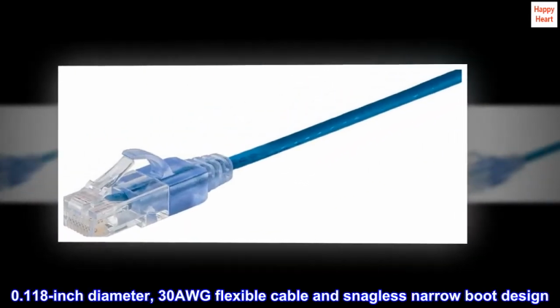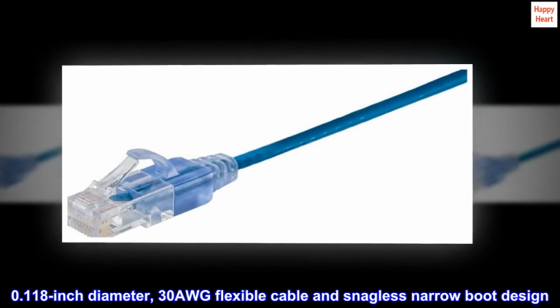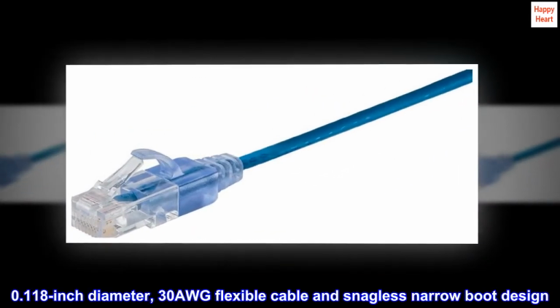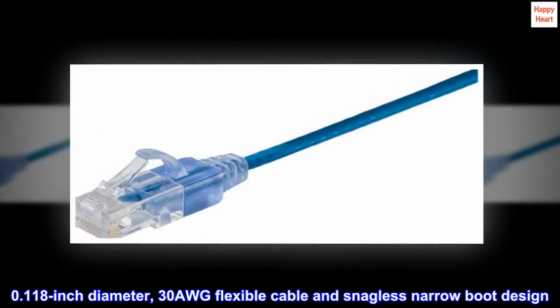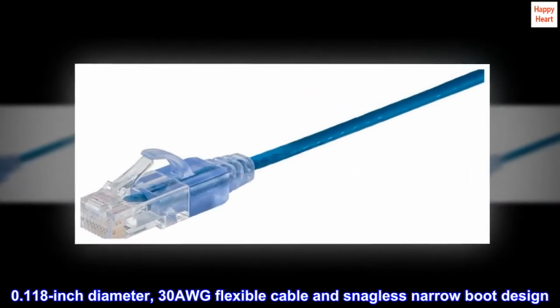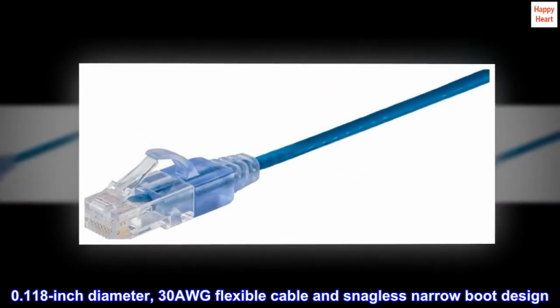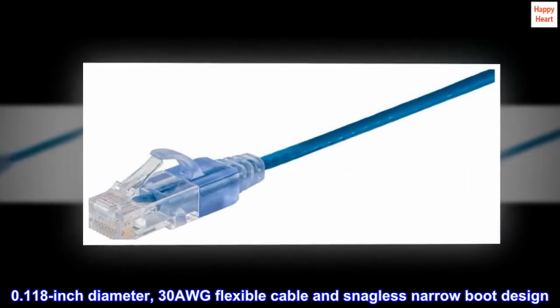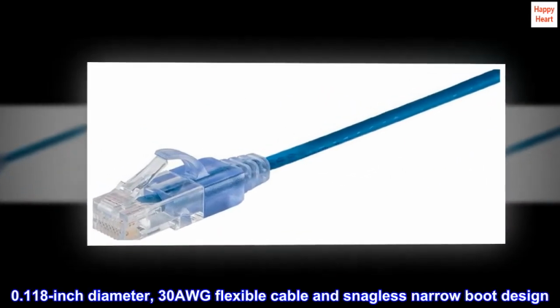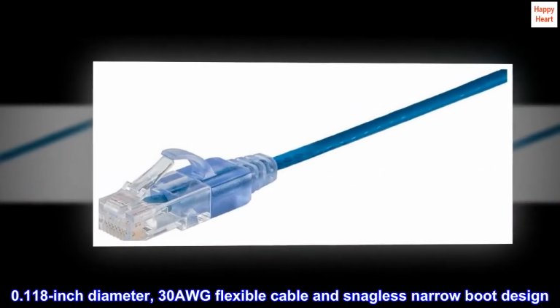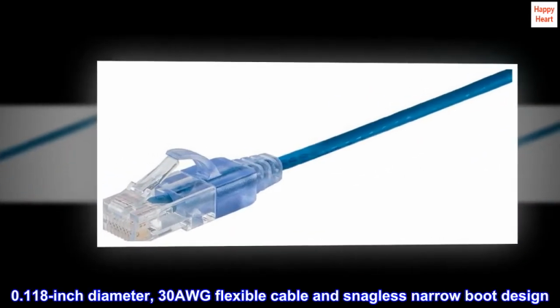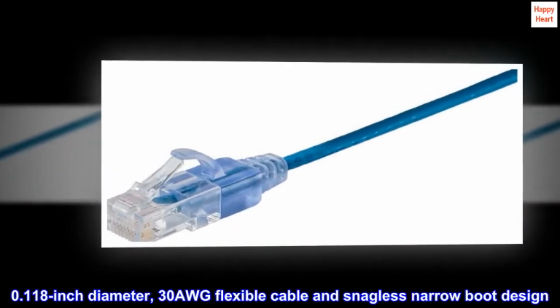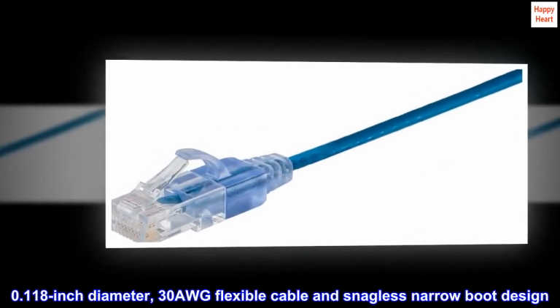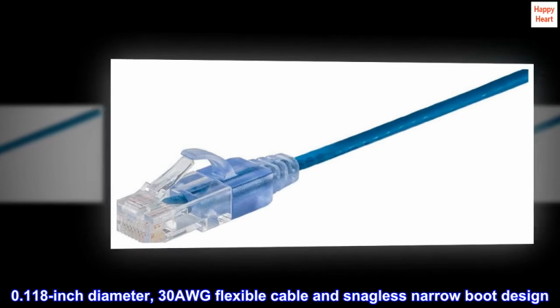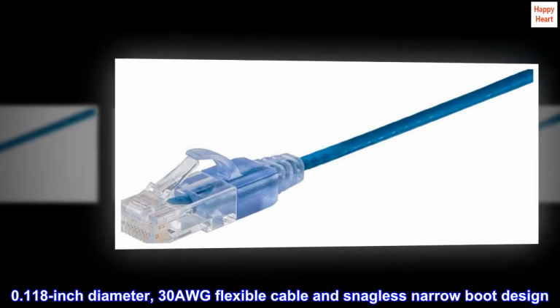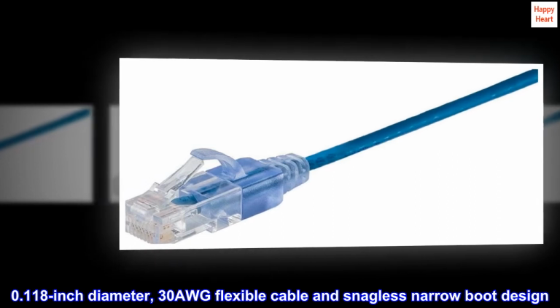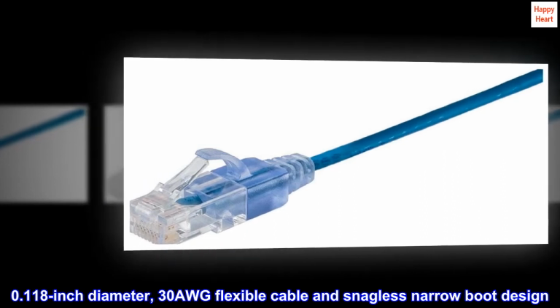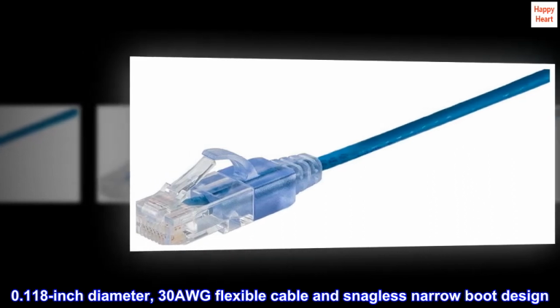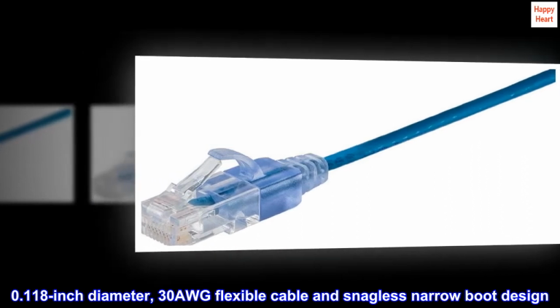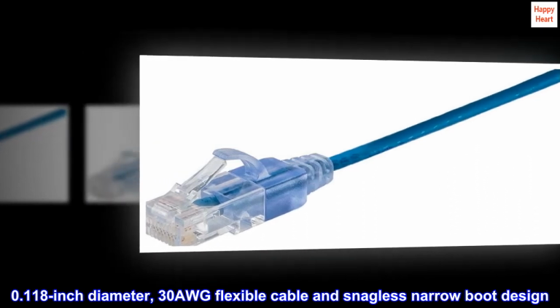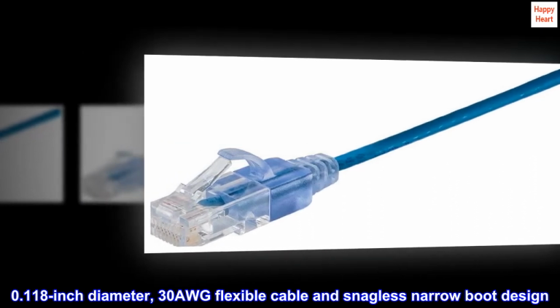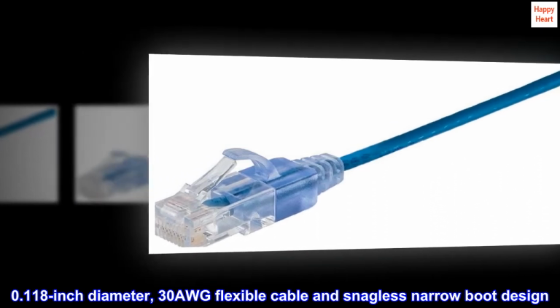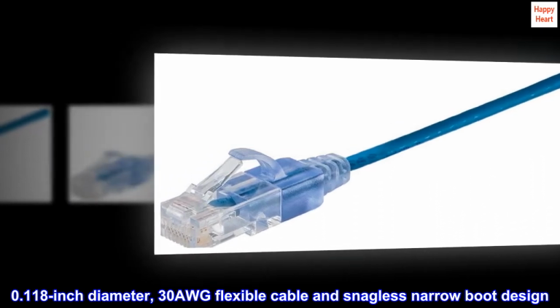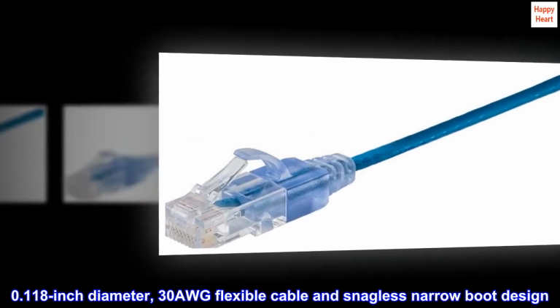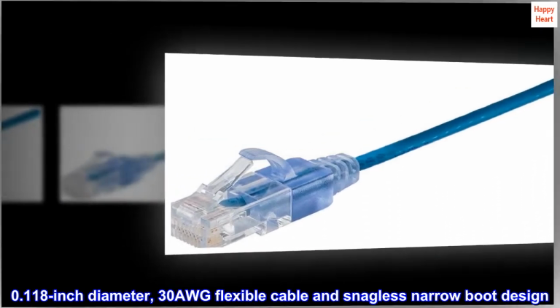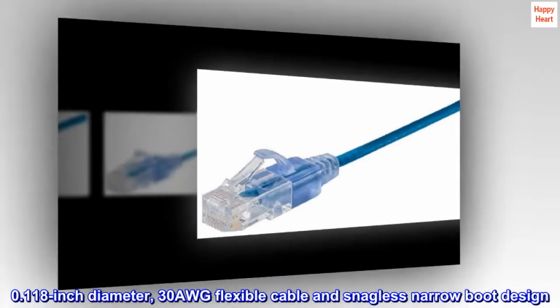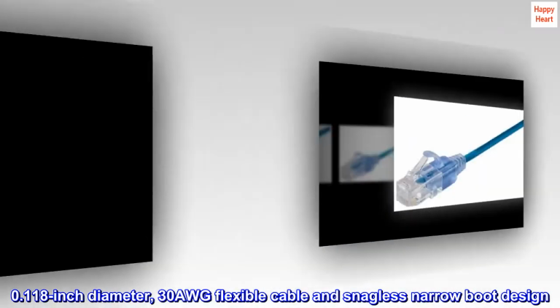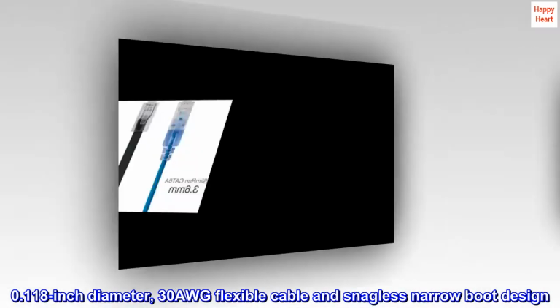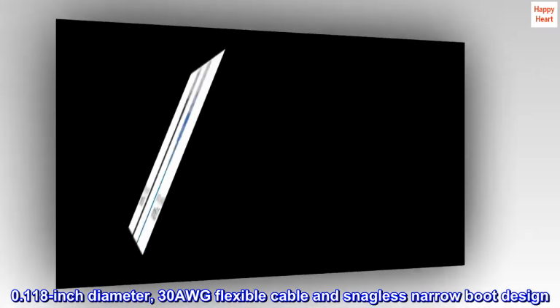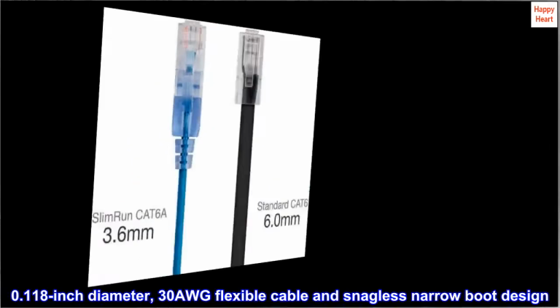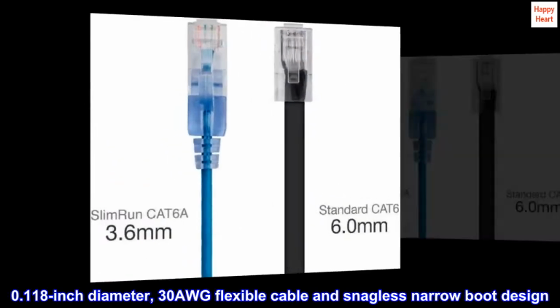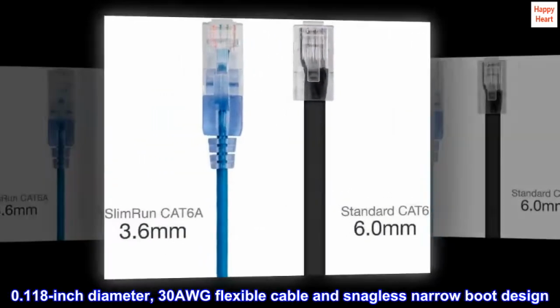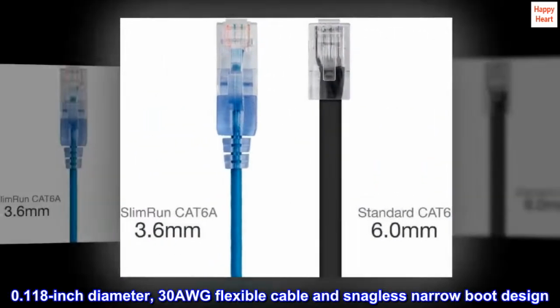Features a 0.118 inch diameter, 30 AWG flexible cable and snagless narrow boot design.